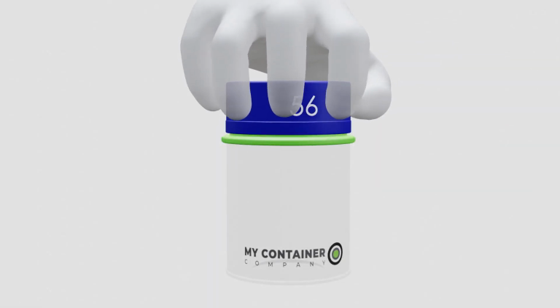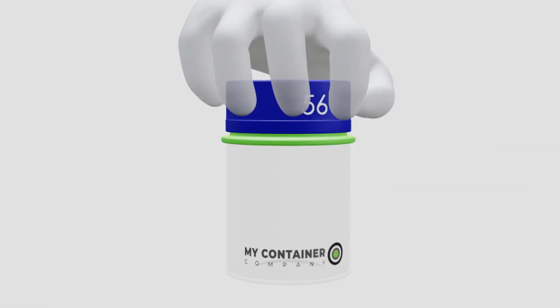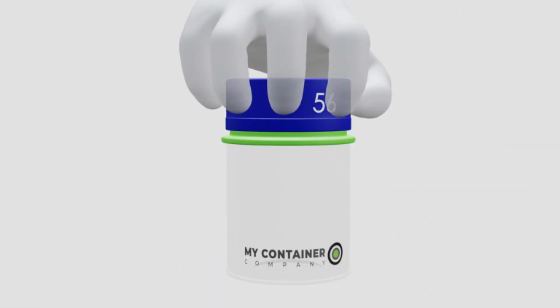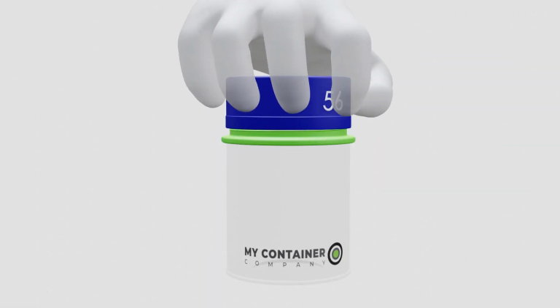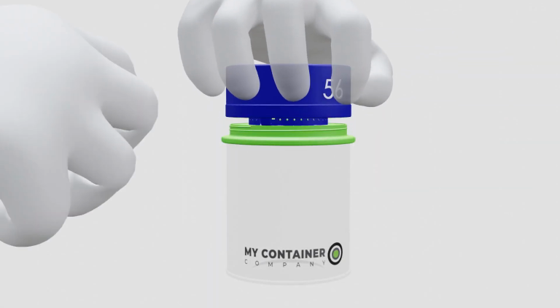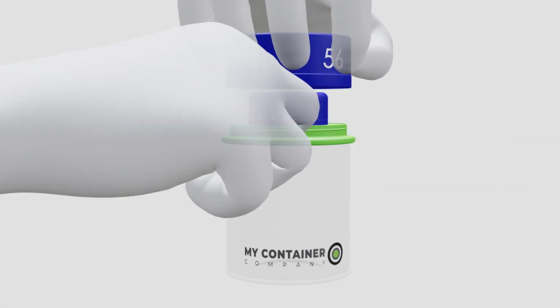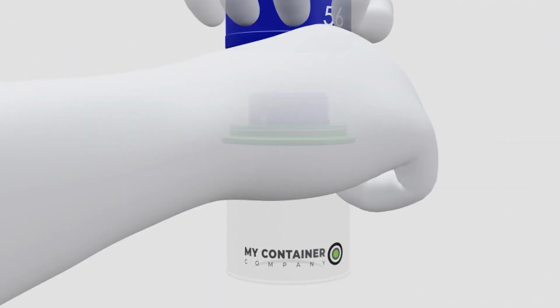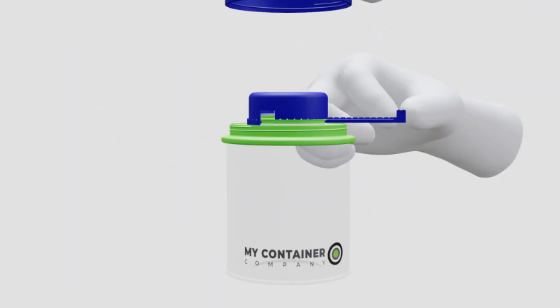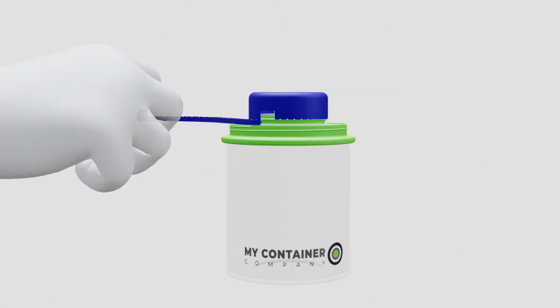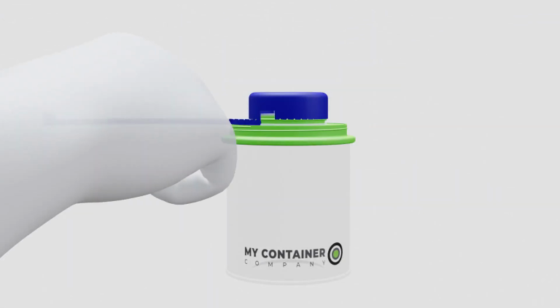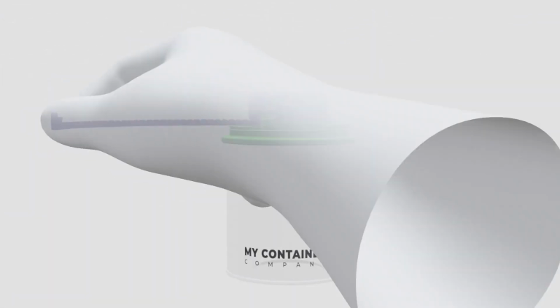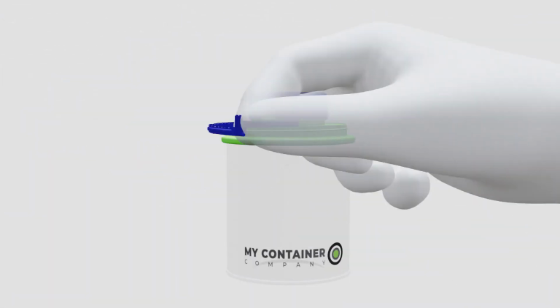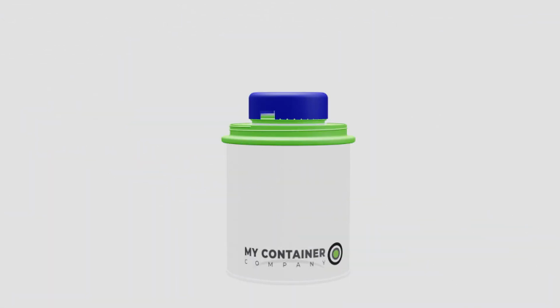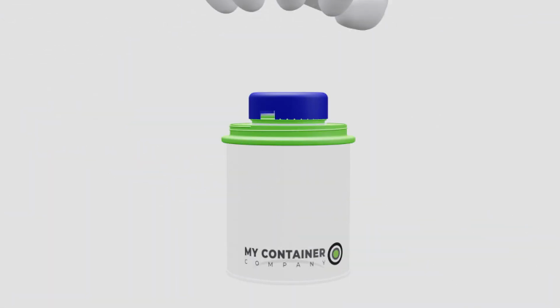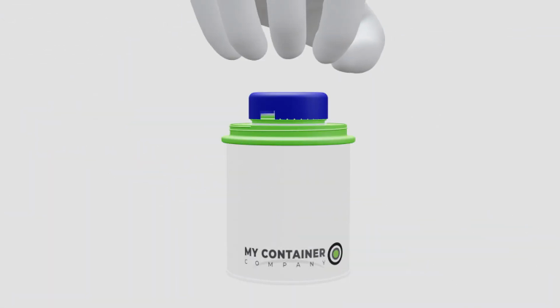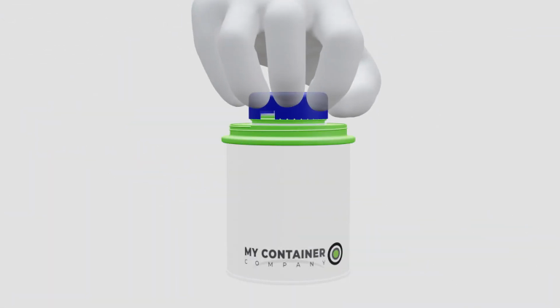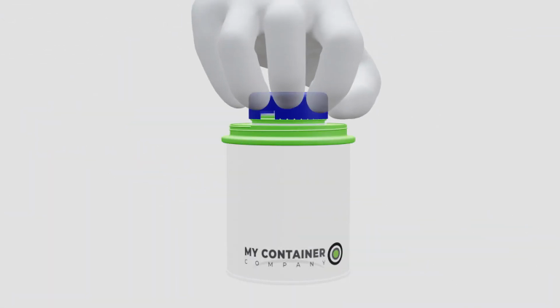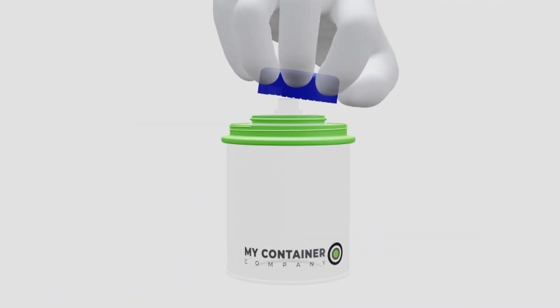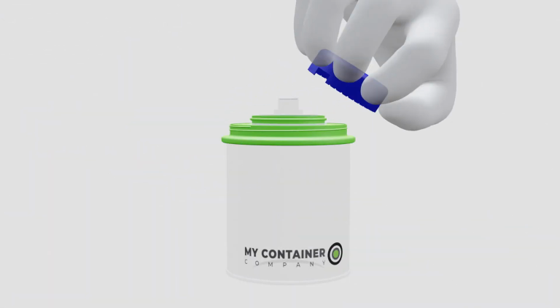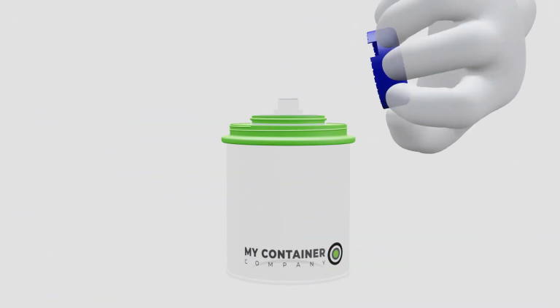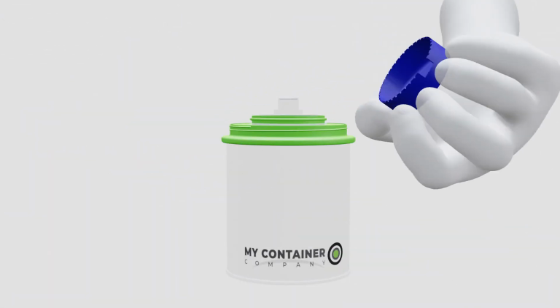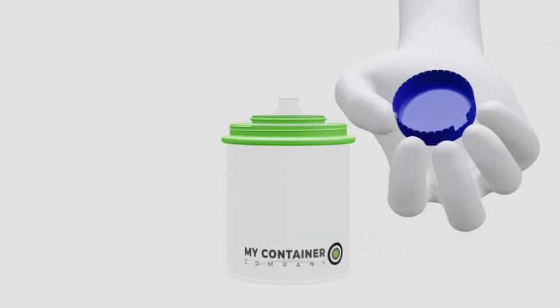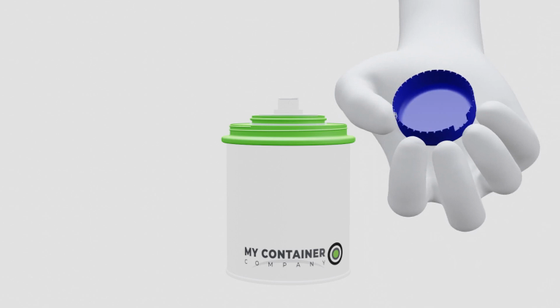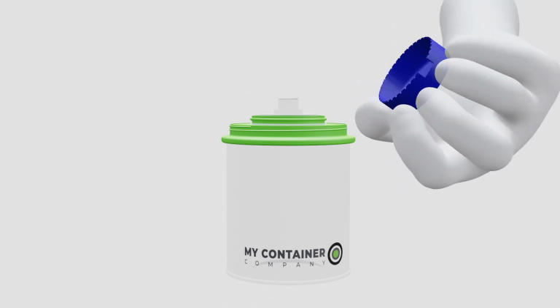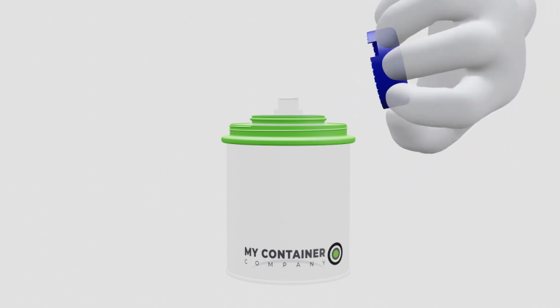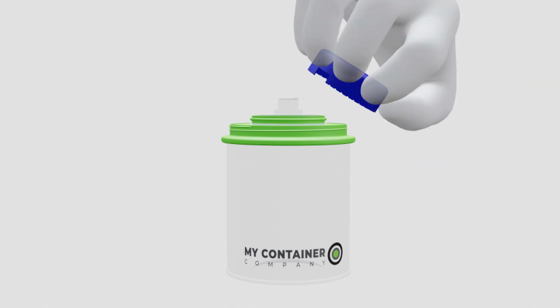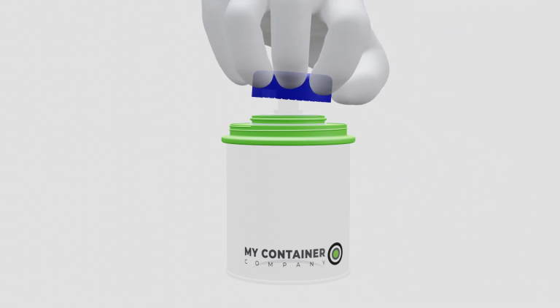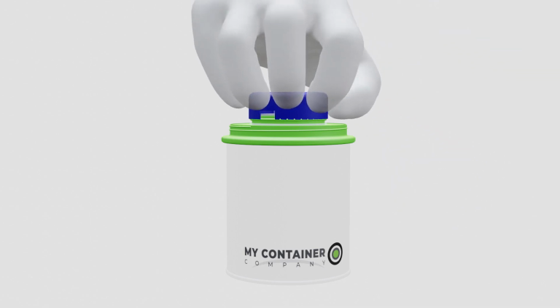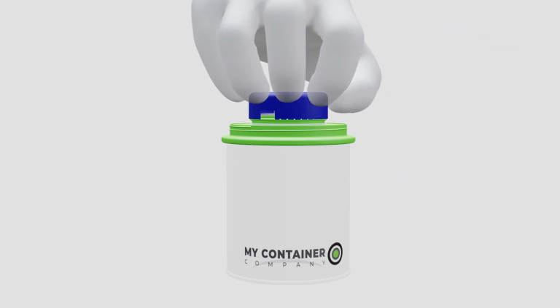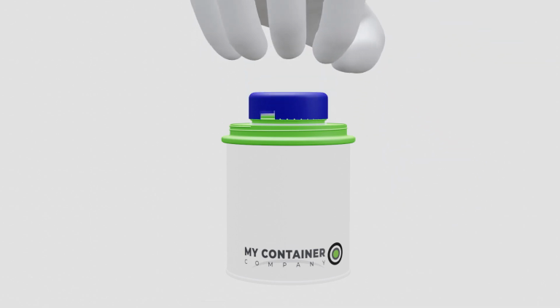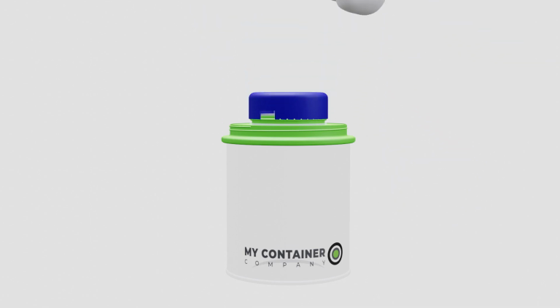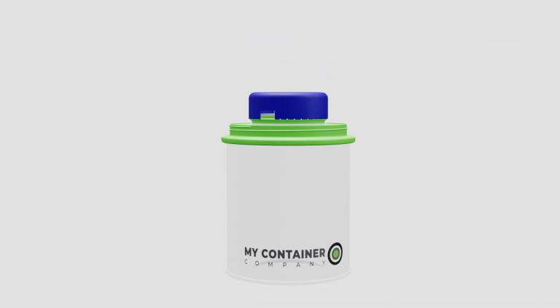Design 56 has an outer and inner cap. The inner cap is protected by our perforated strip.